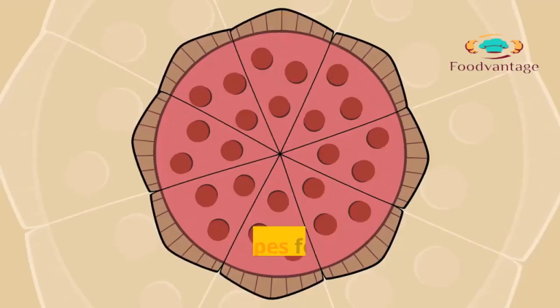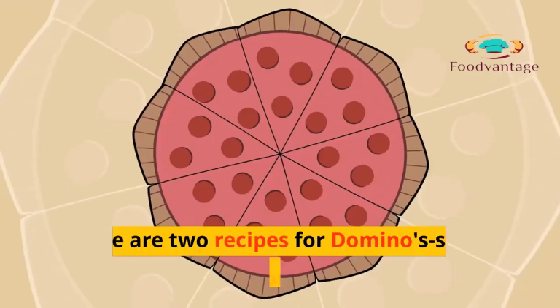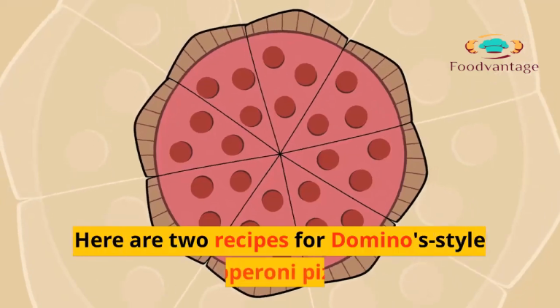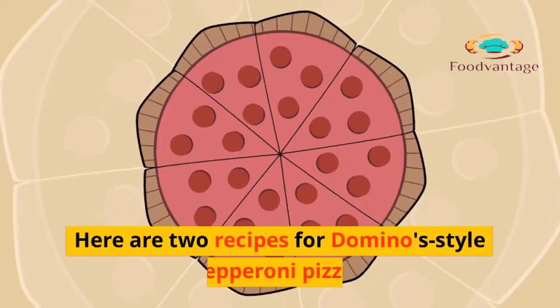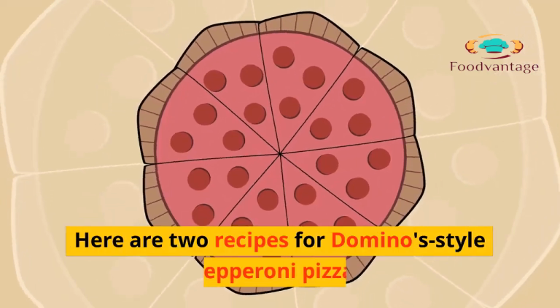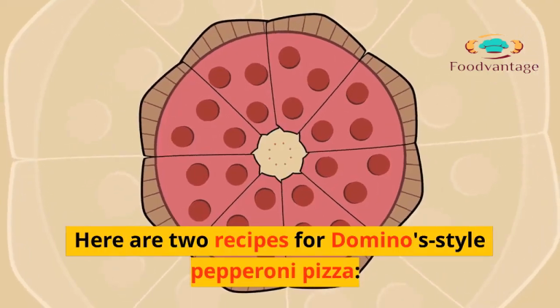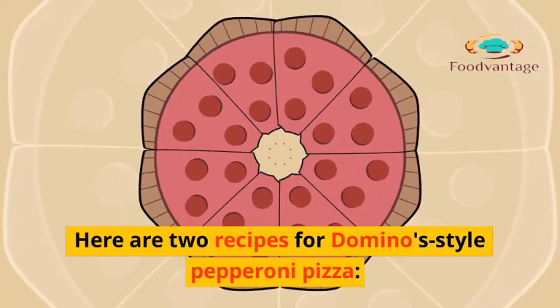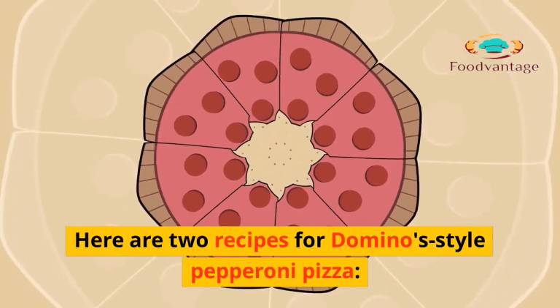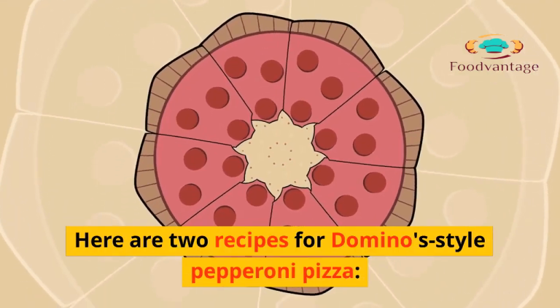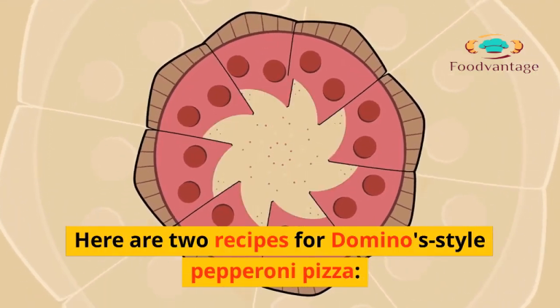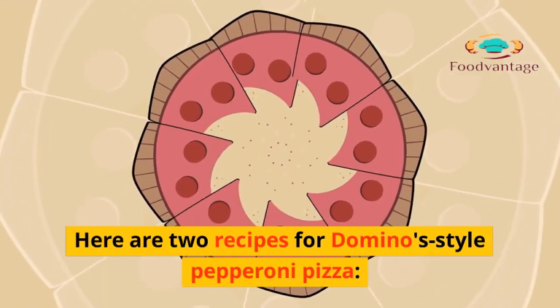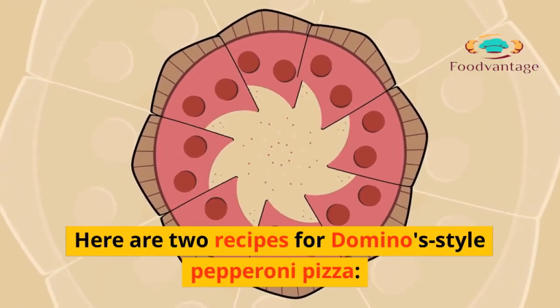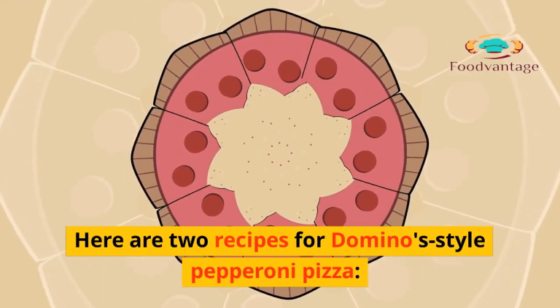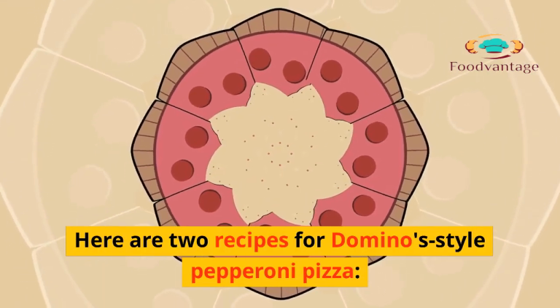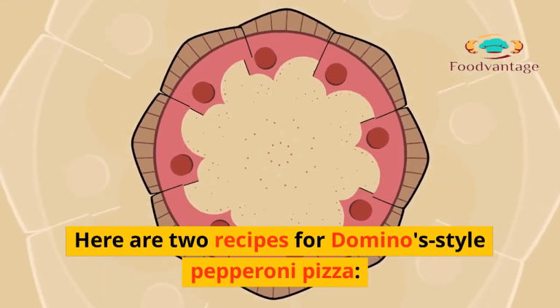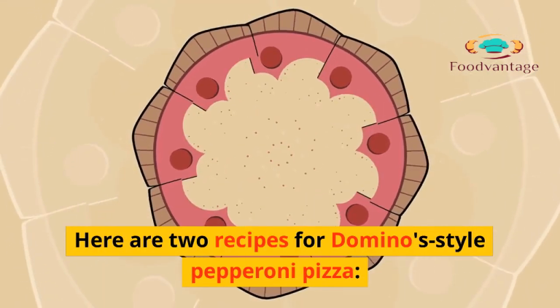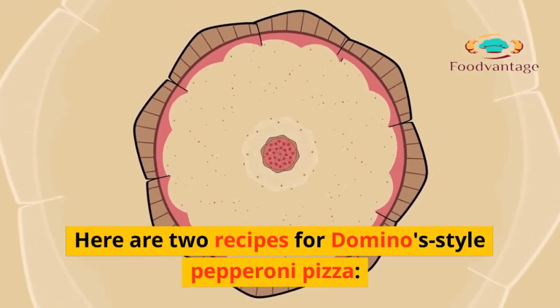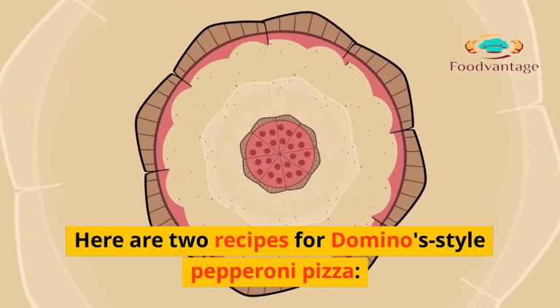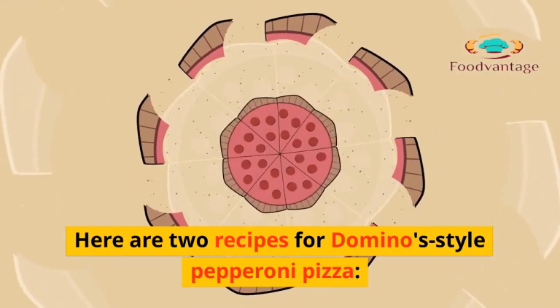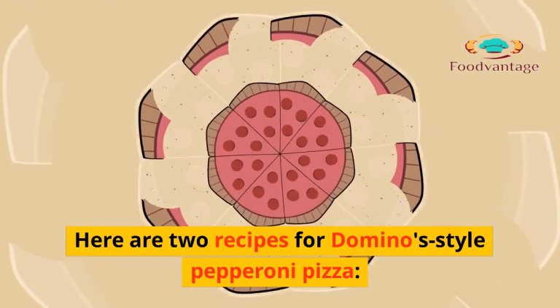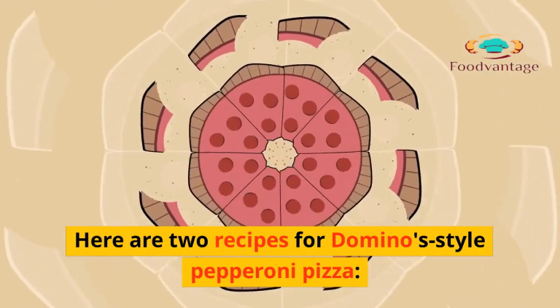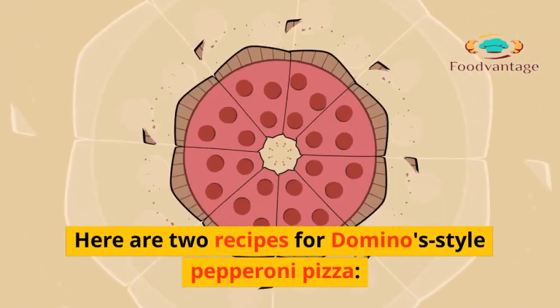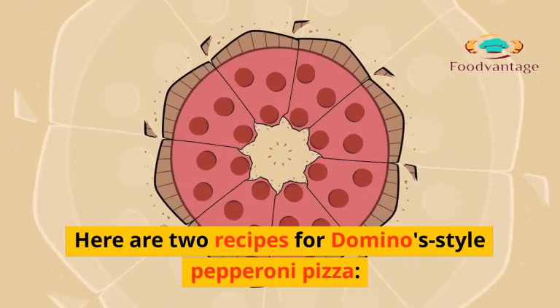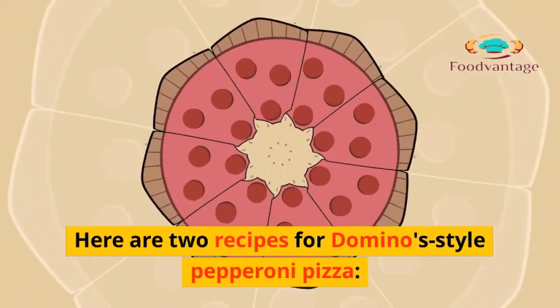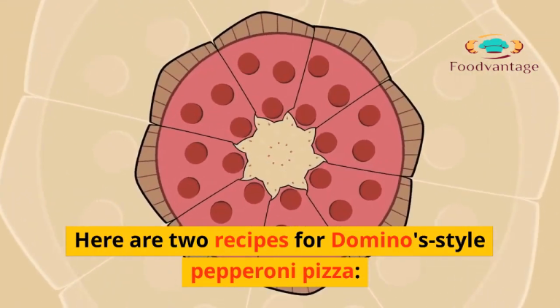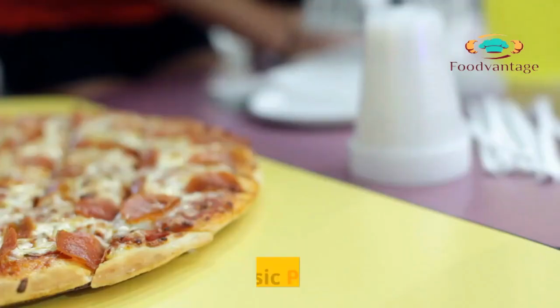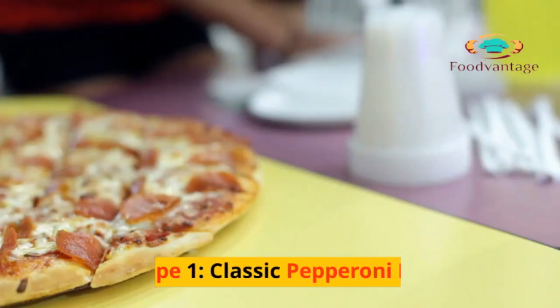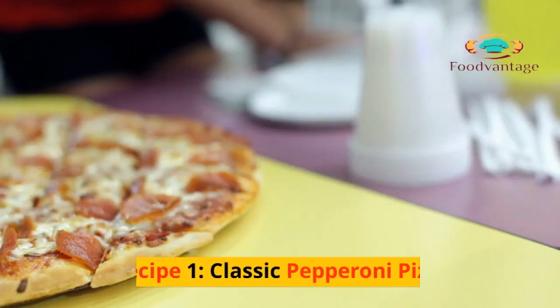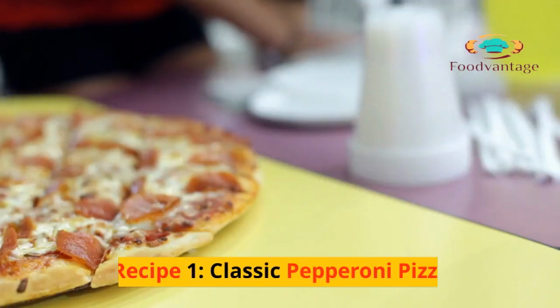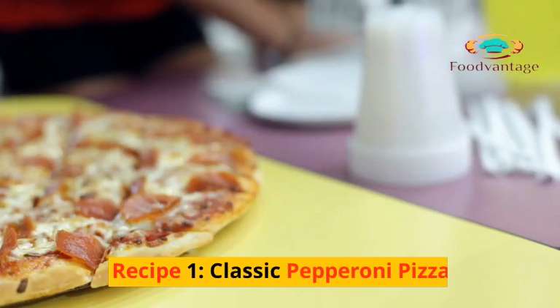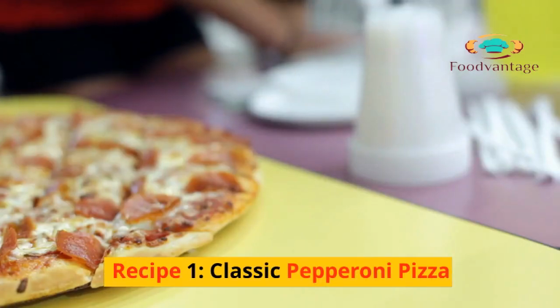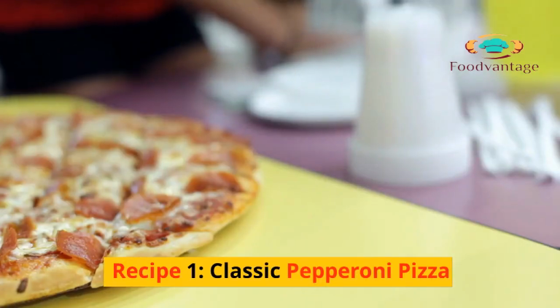Here are two recipes for Domino's style pepperoni pizza. Recipe 1.